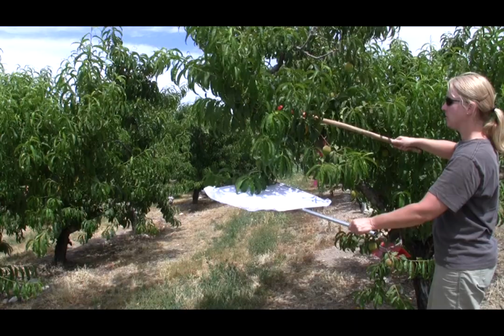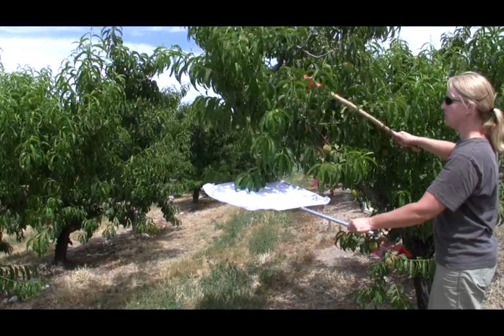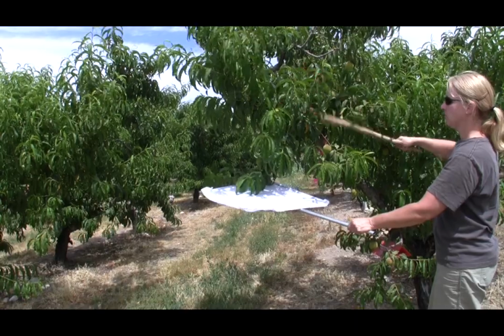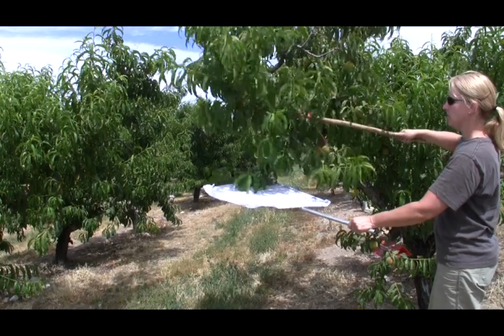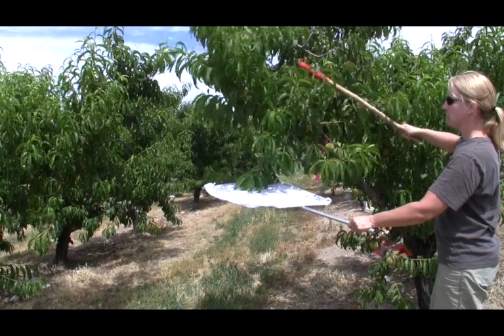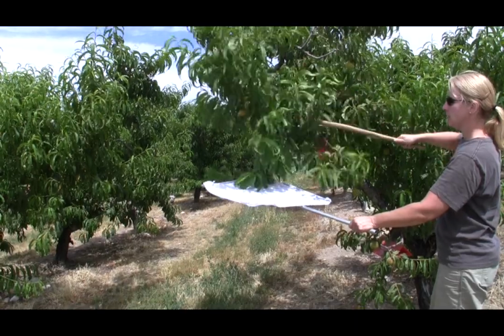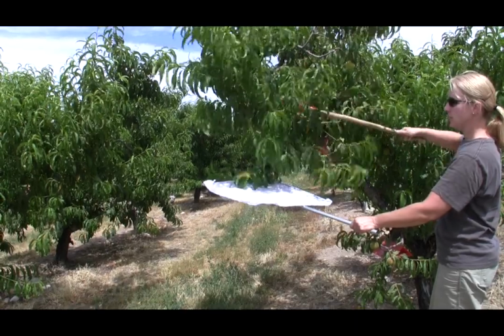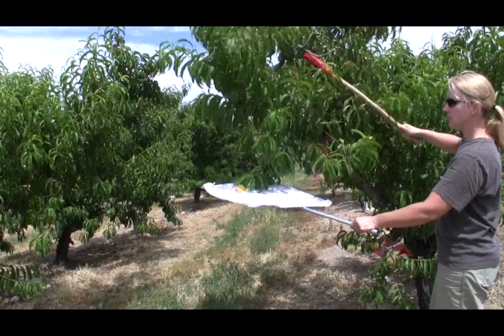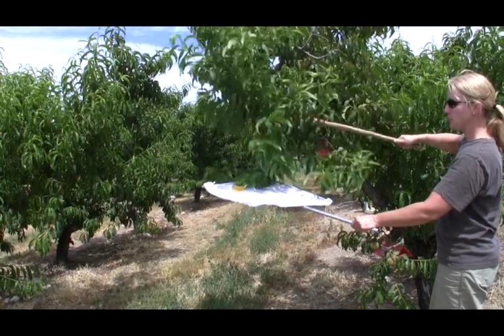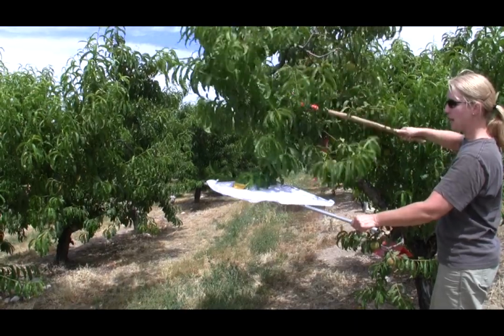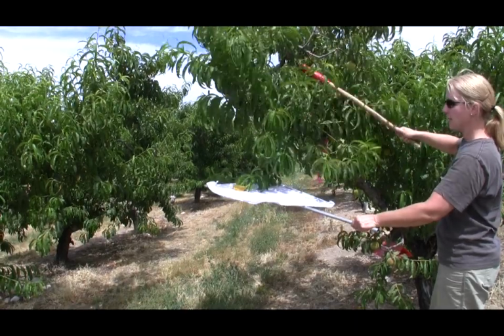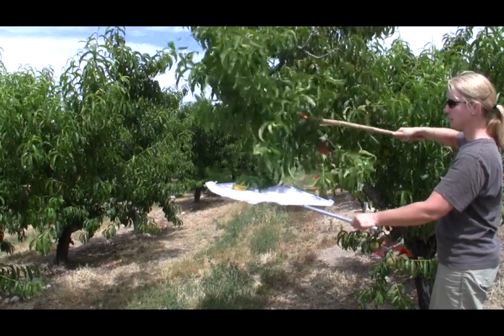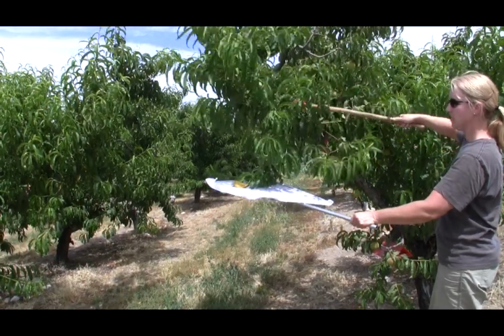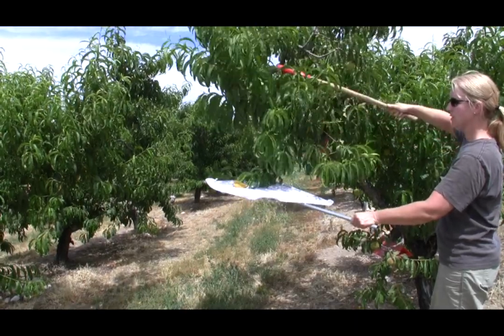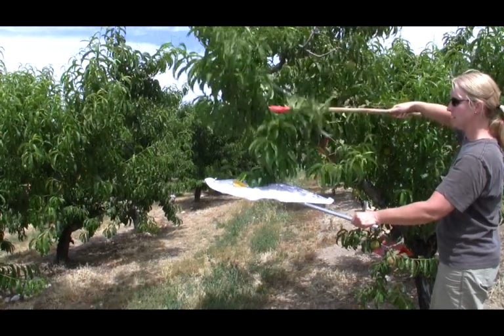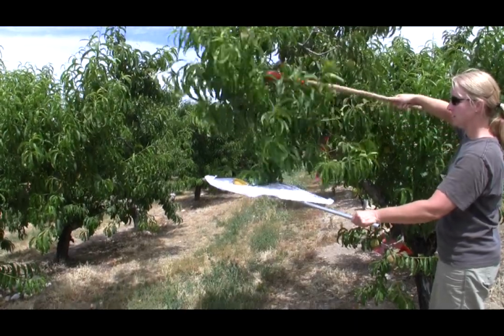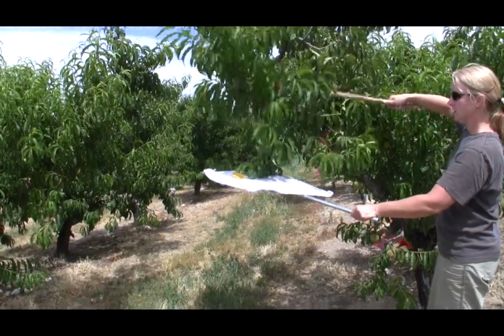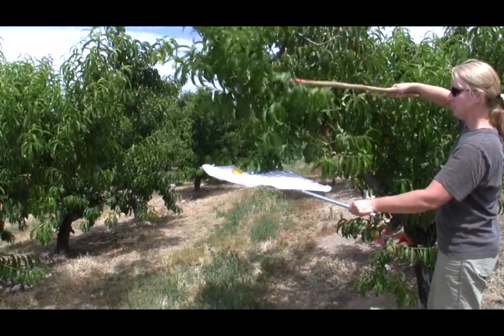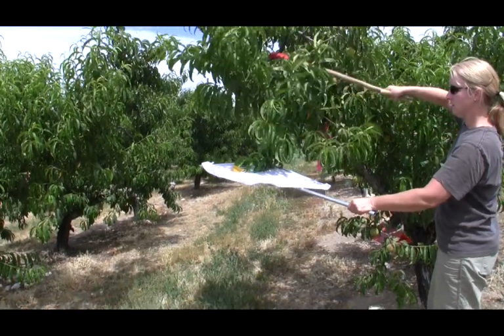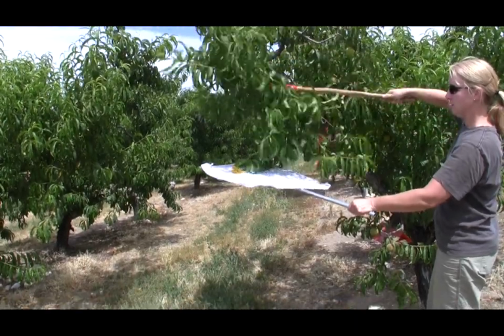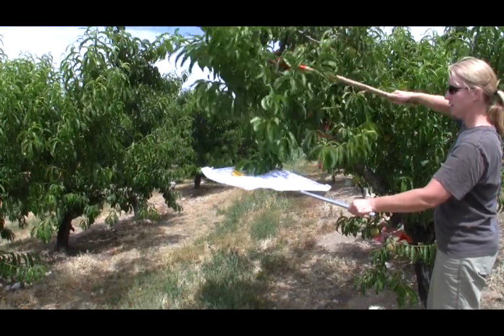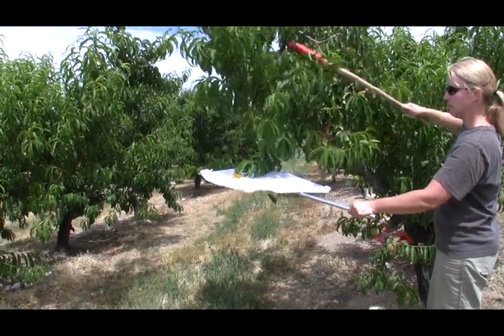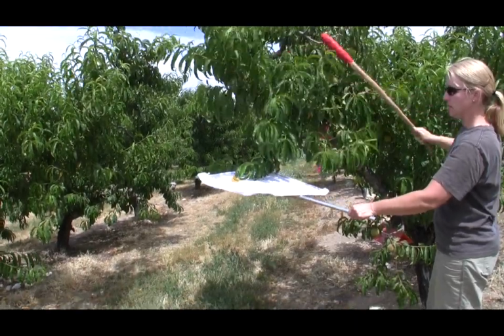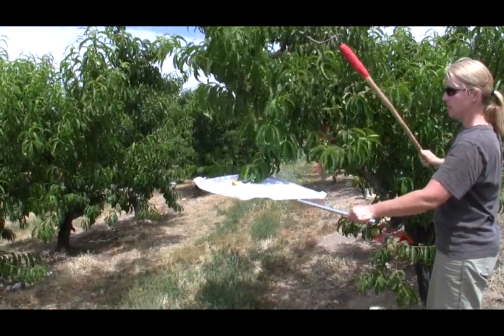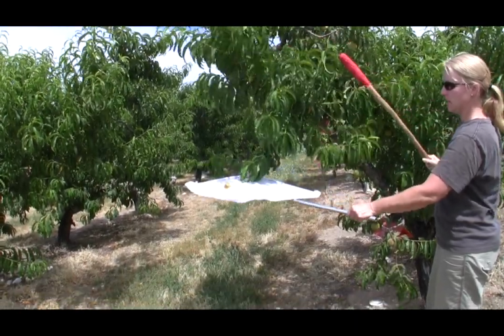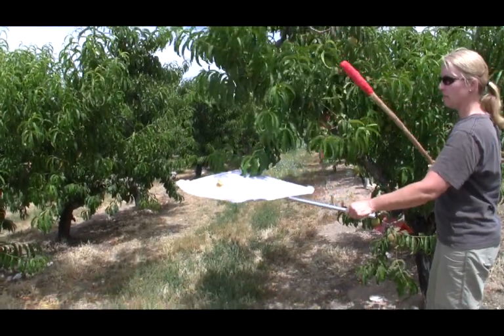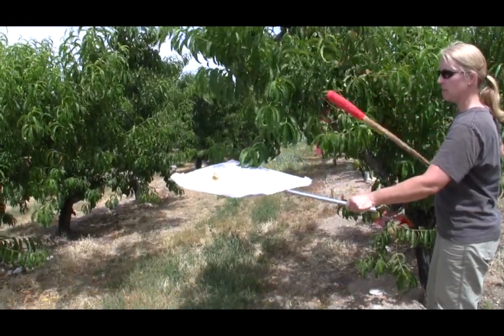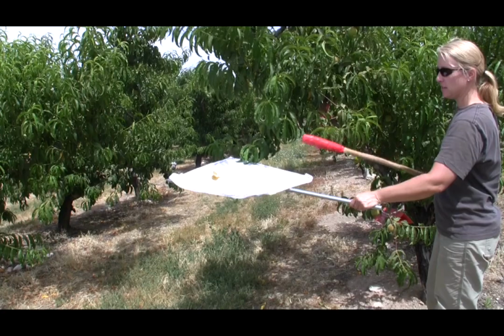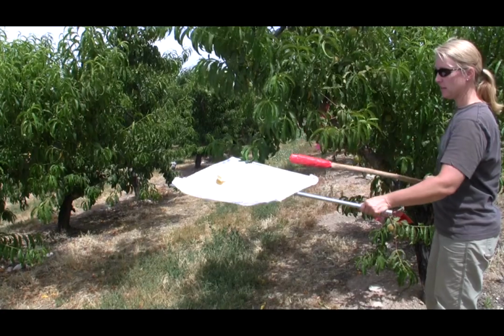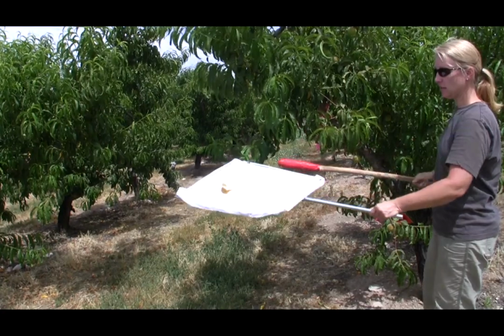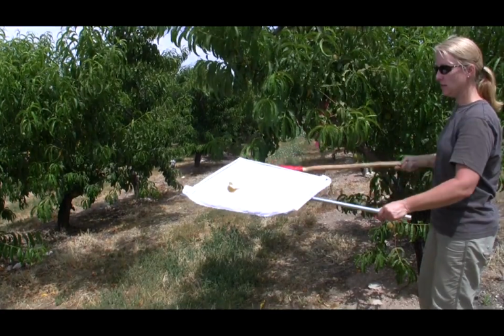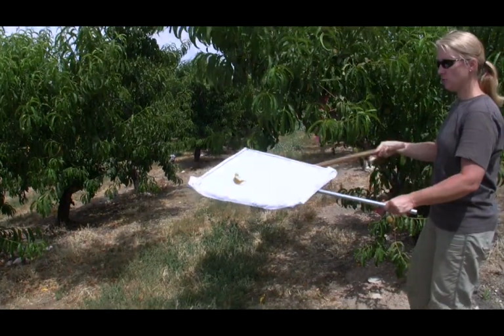Ideally you should monitor for insects and diseases at least every other week during the growing season.